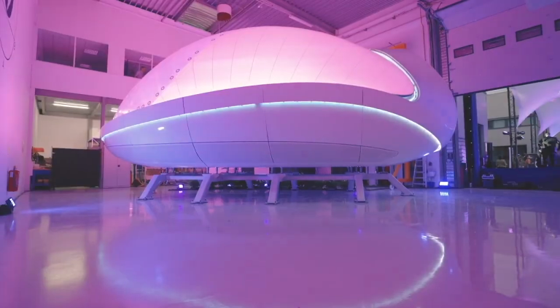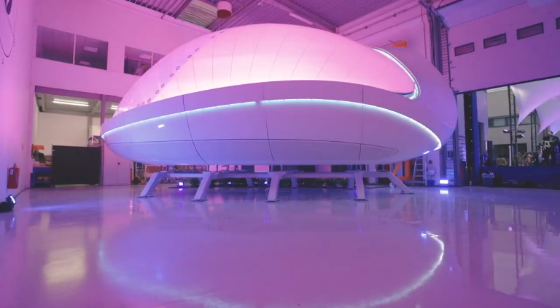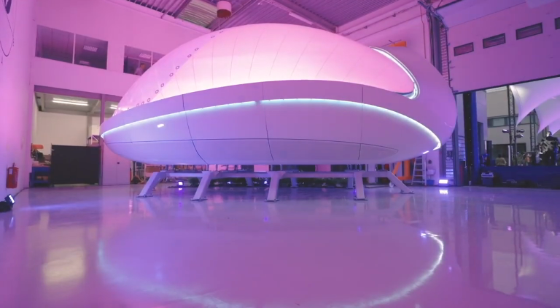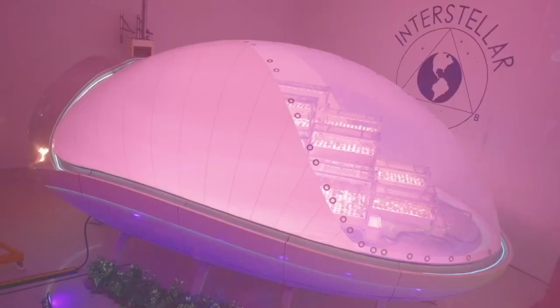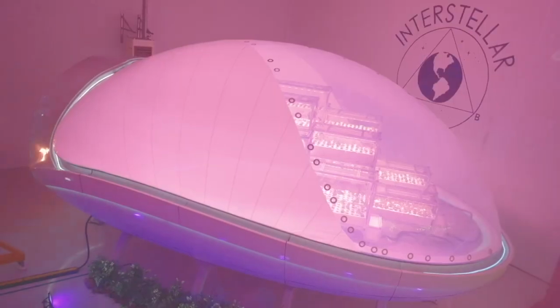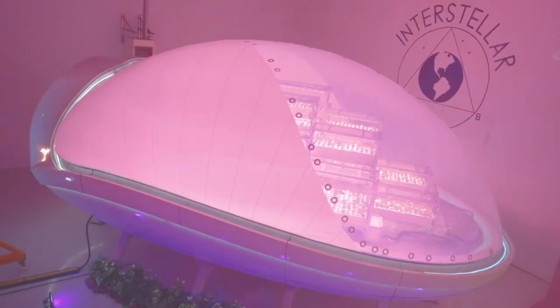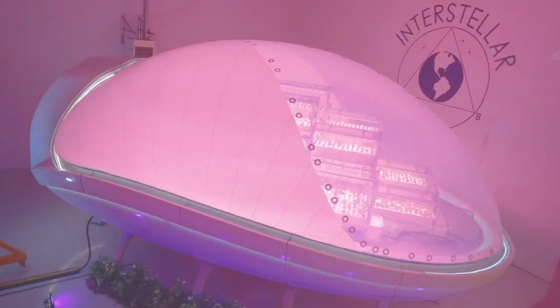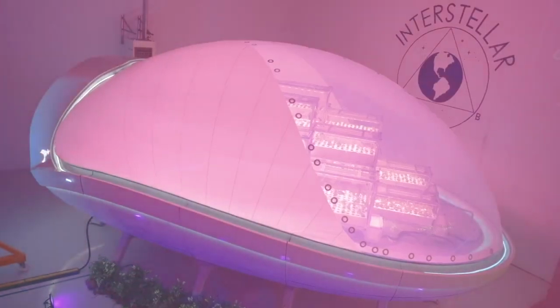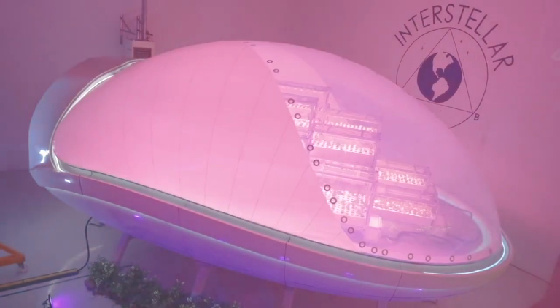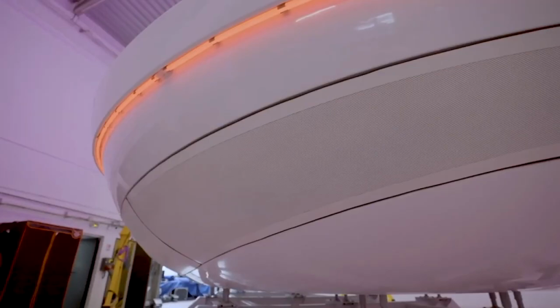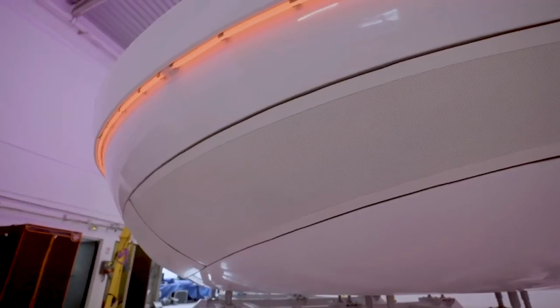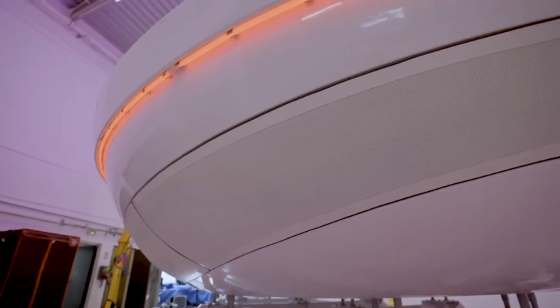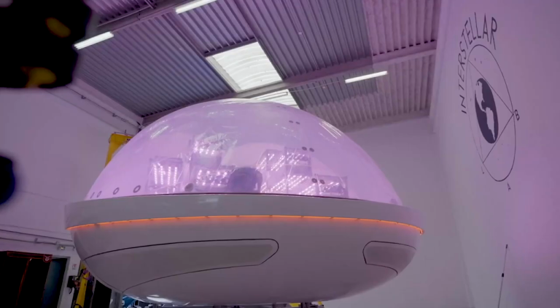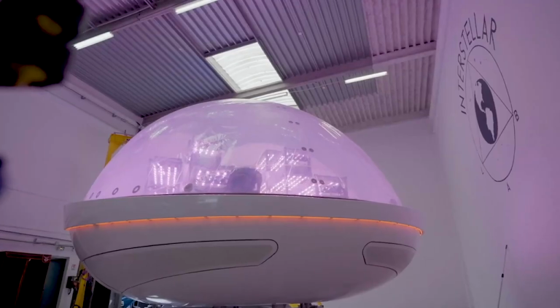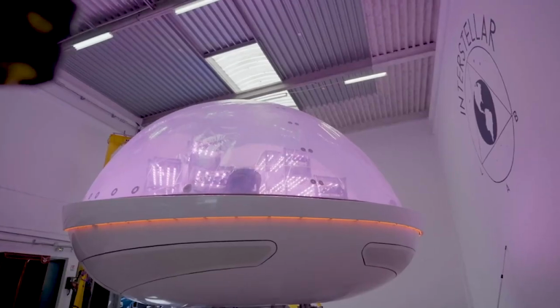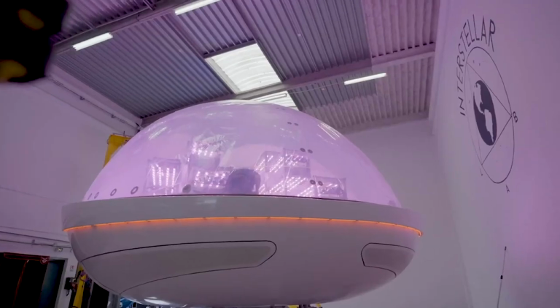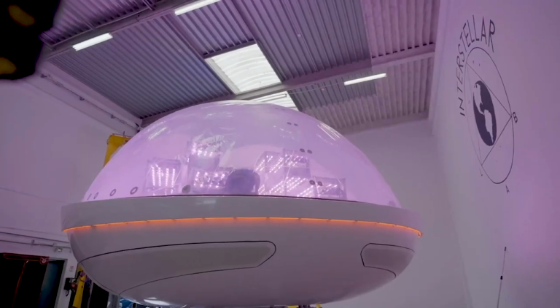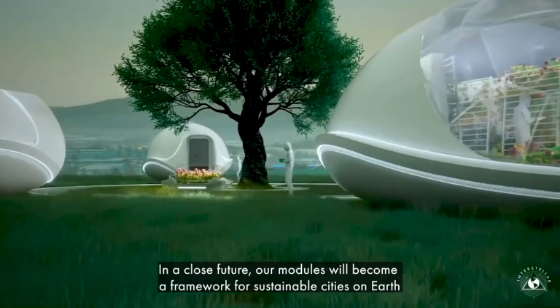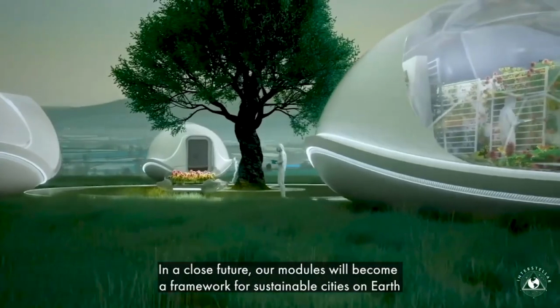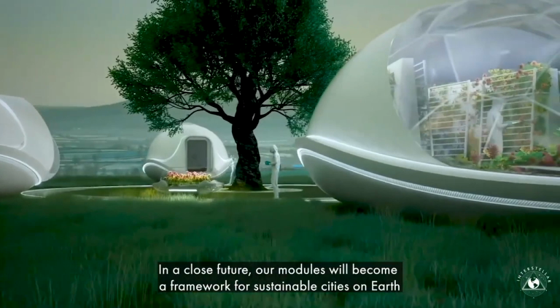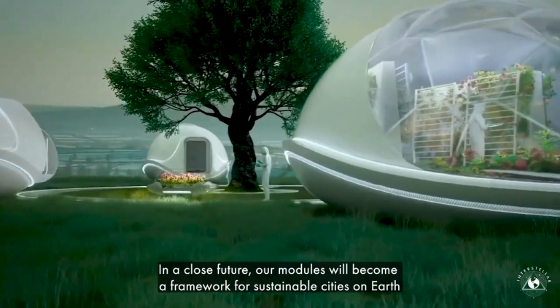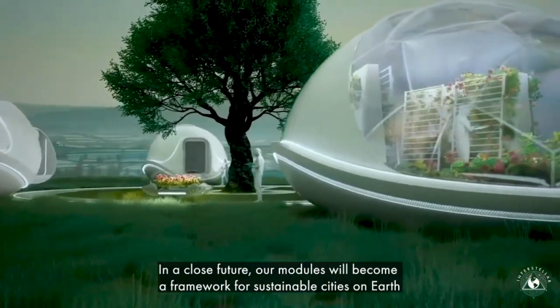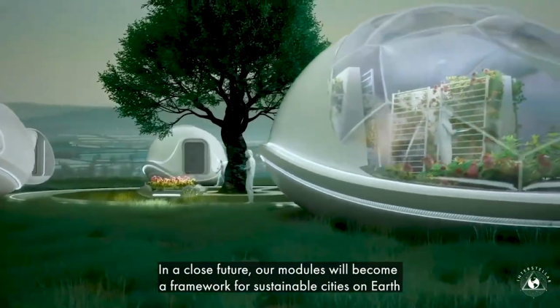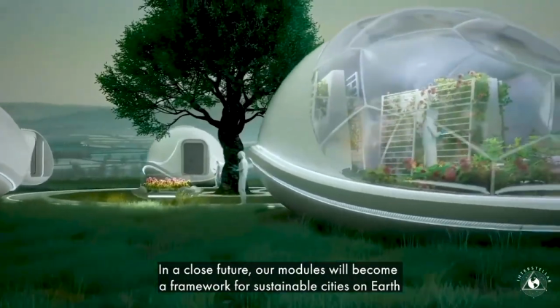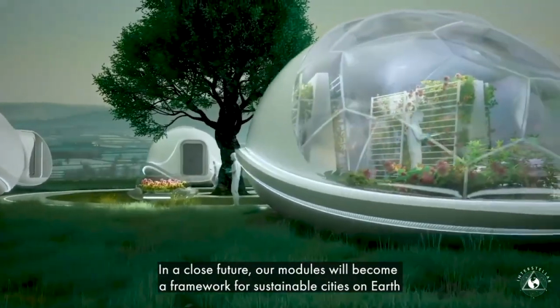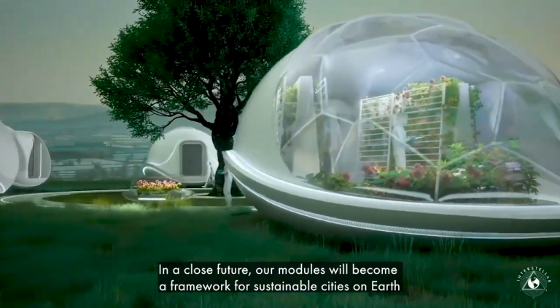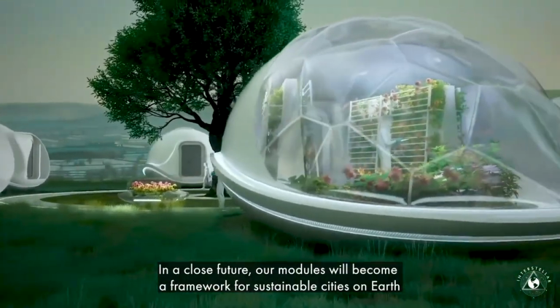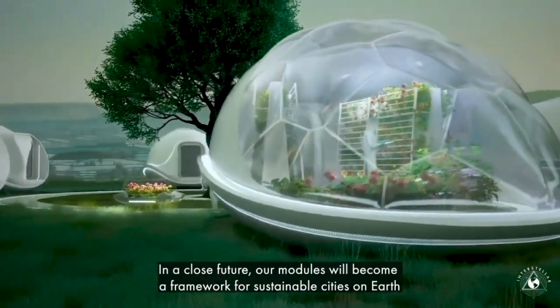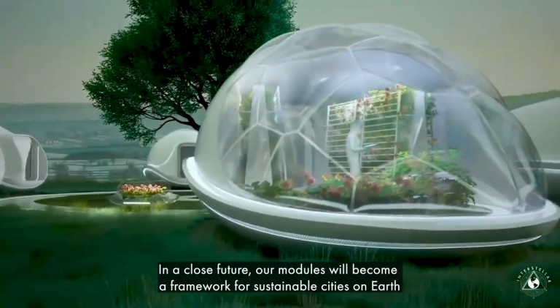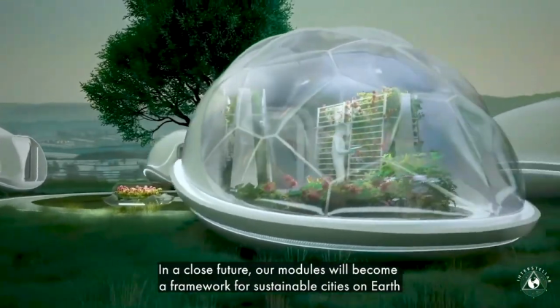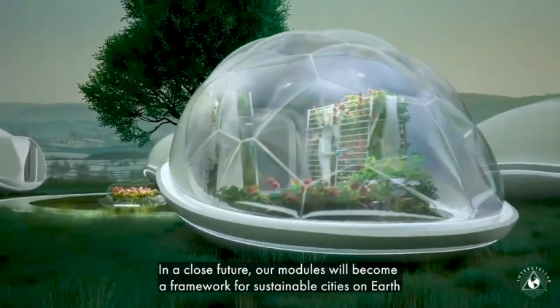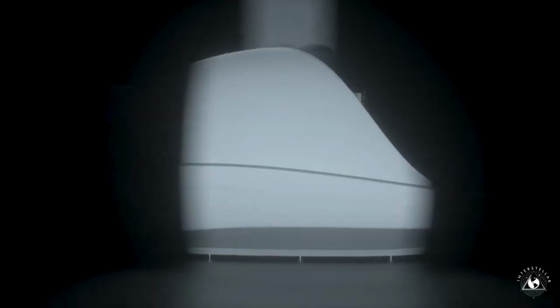The pods have already interested NASA, and according to the creators, they'll be useful on Earth as well.